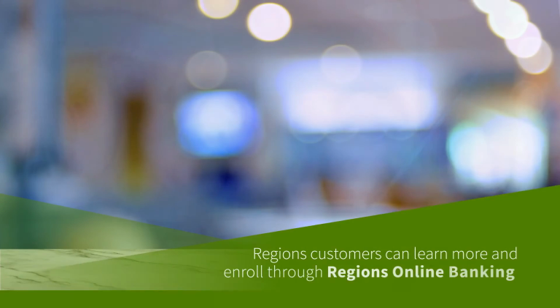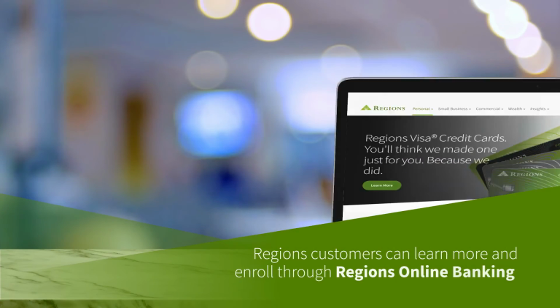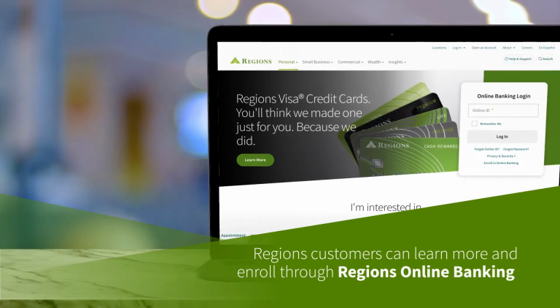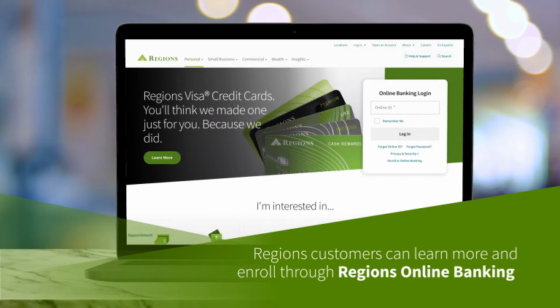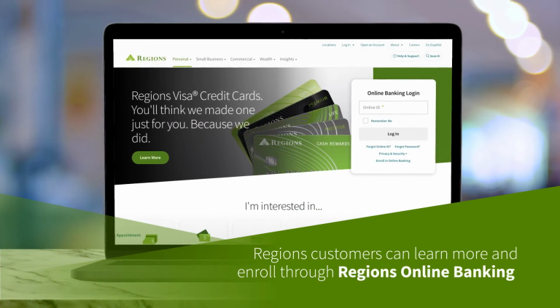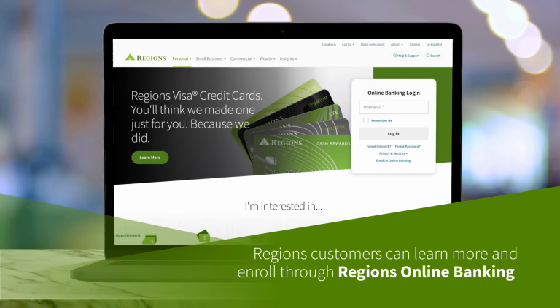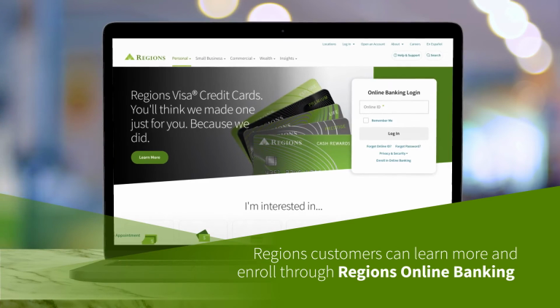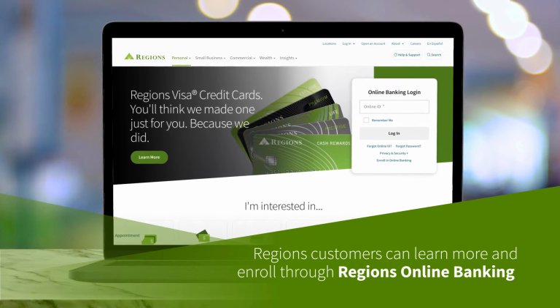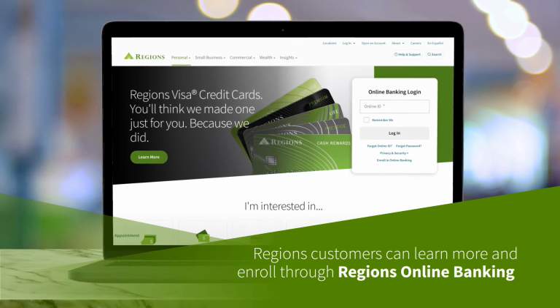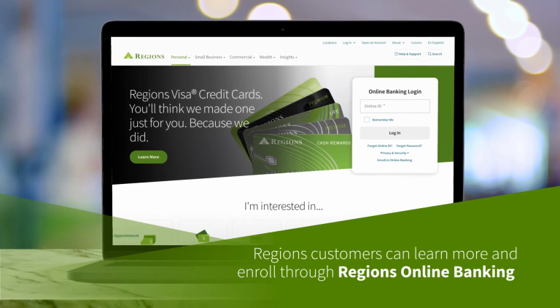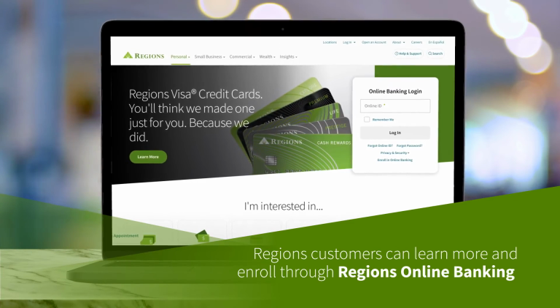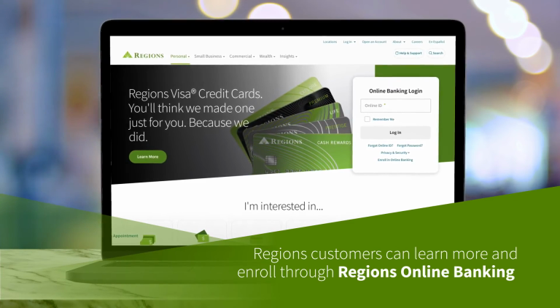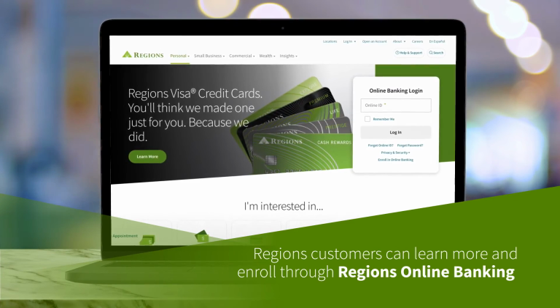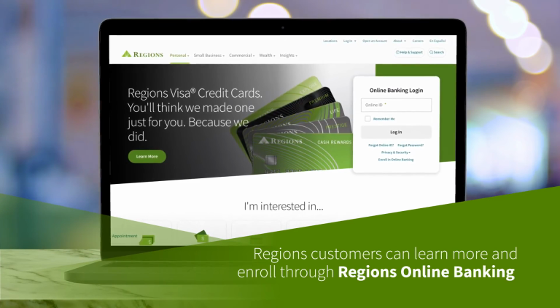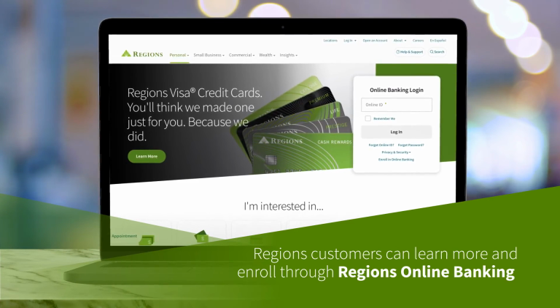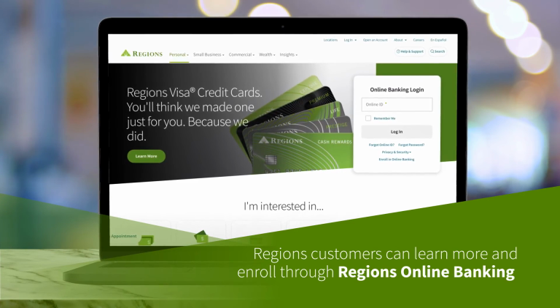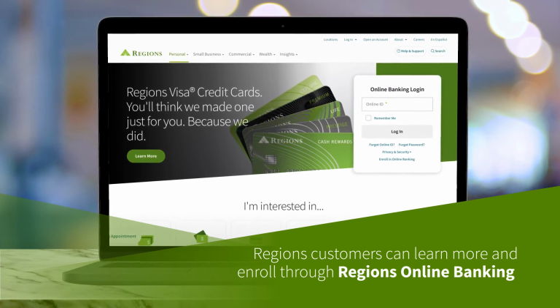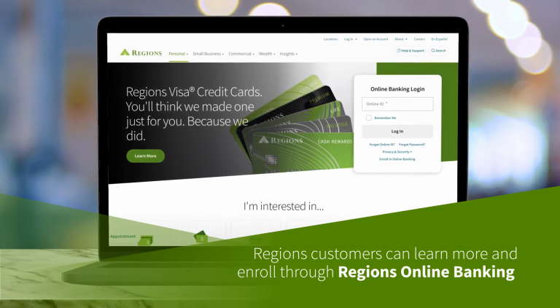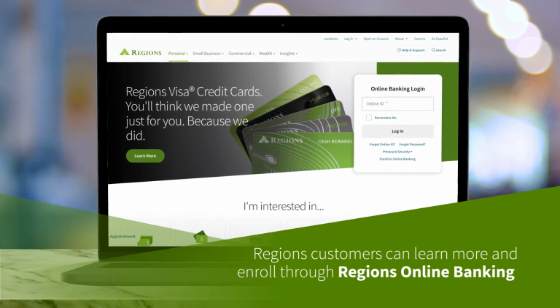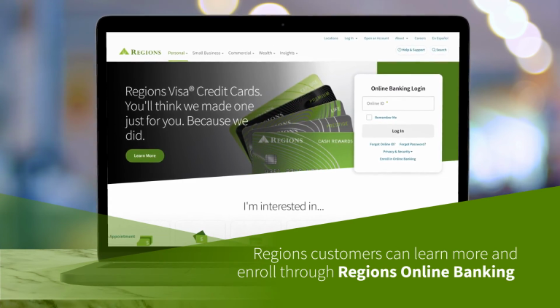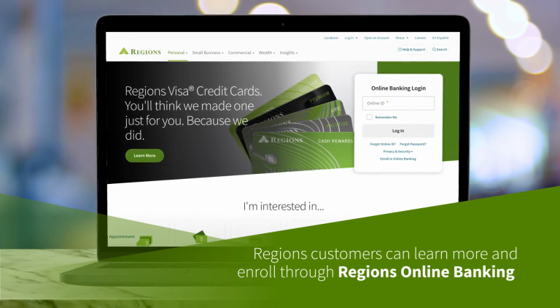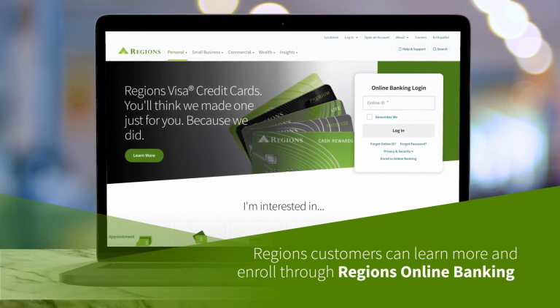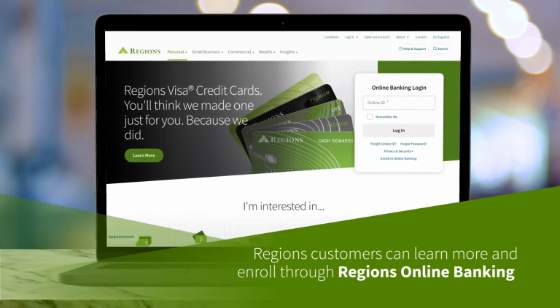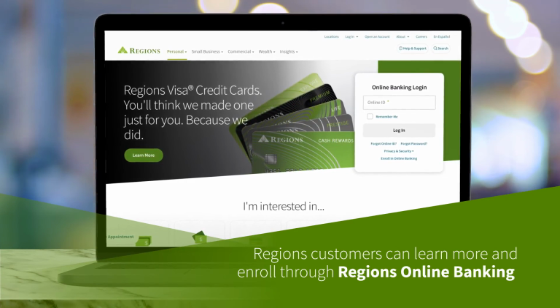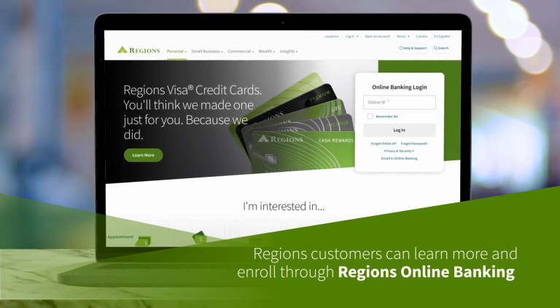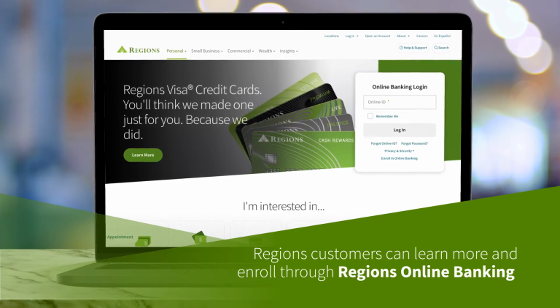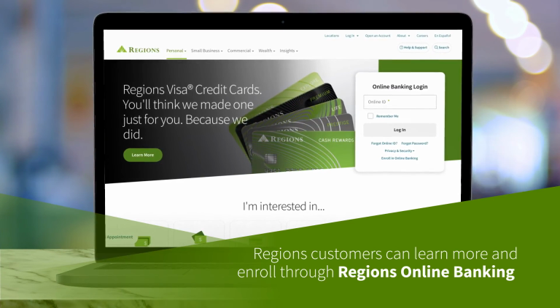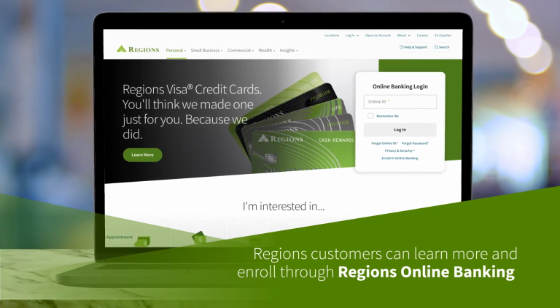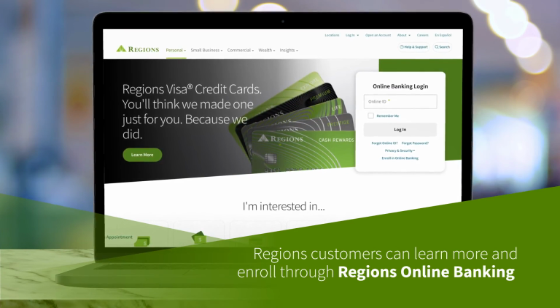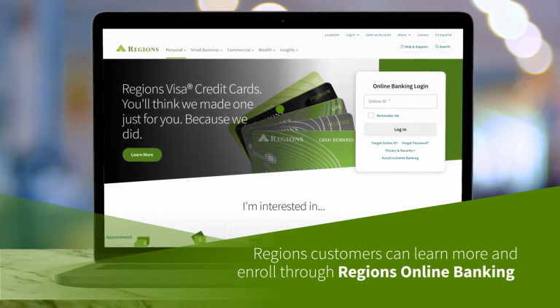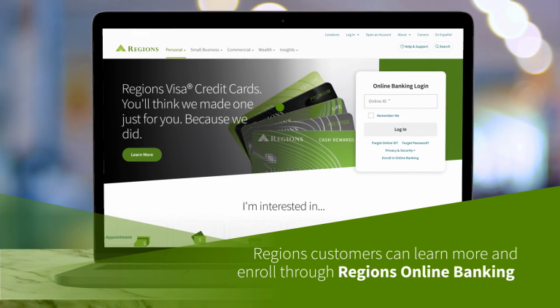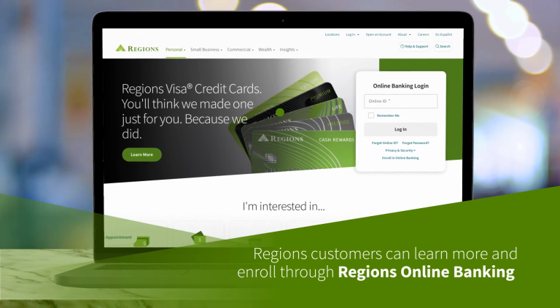Regions customers can learn more and enroll through Regions online banking or by contacting a financial advisor for more information.